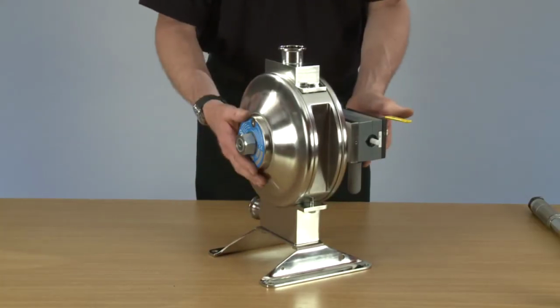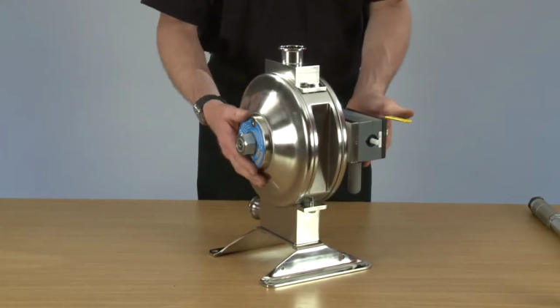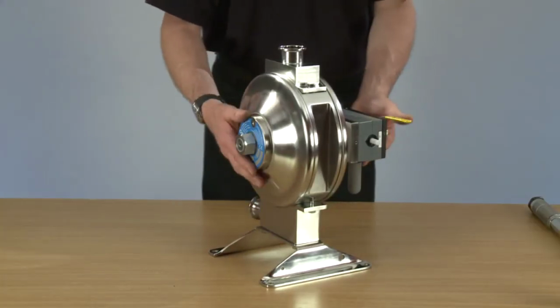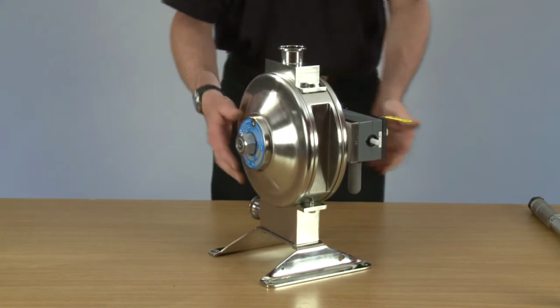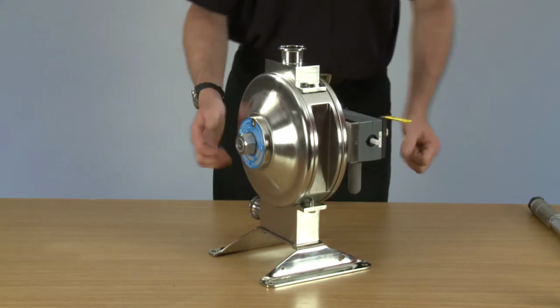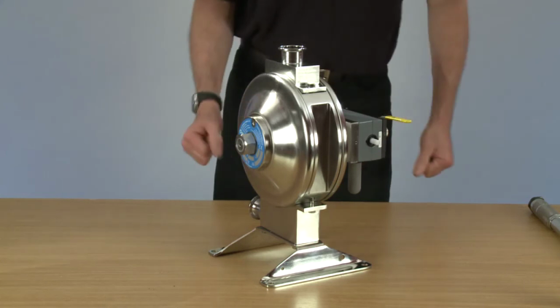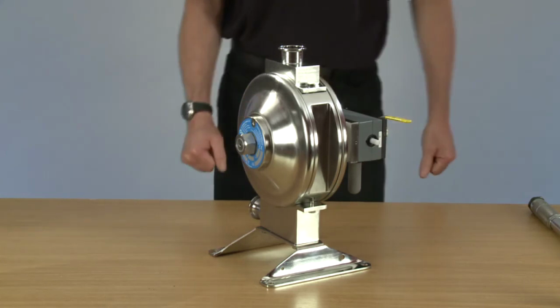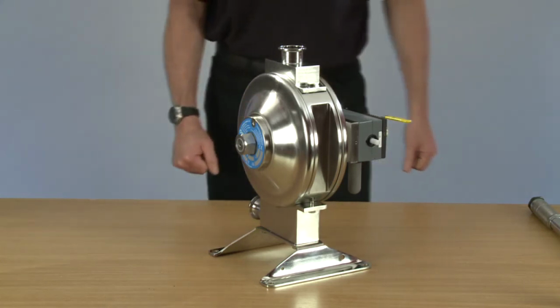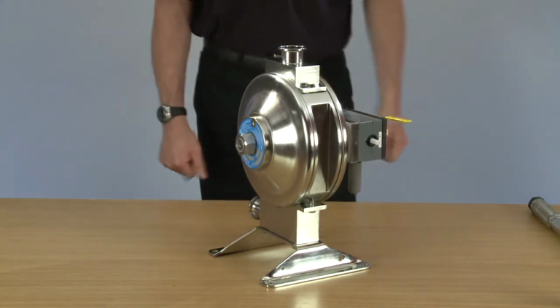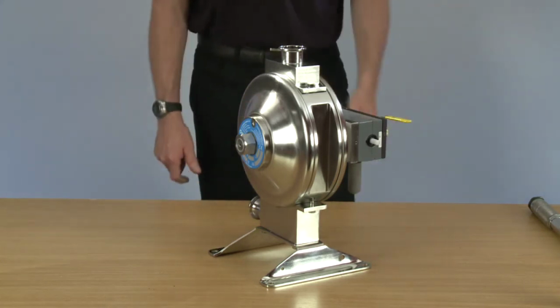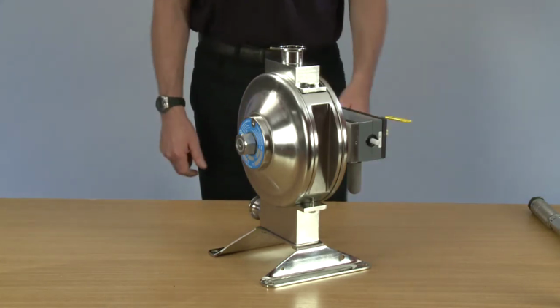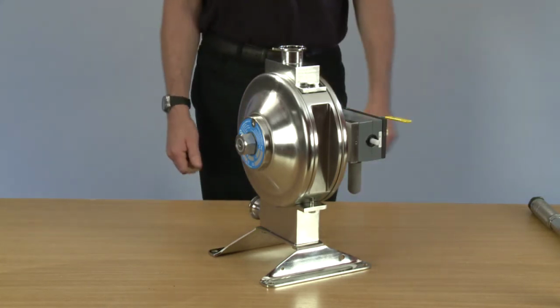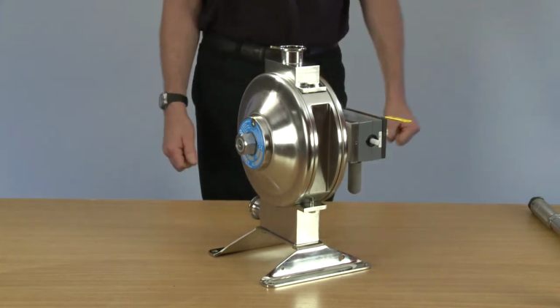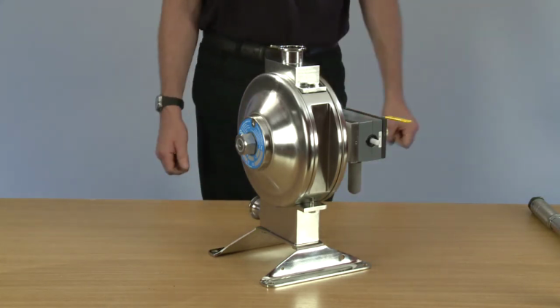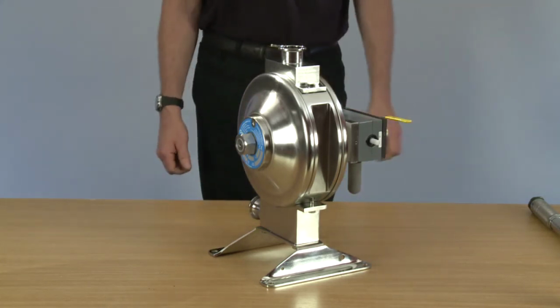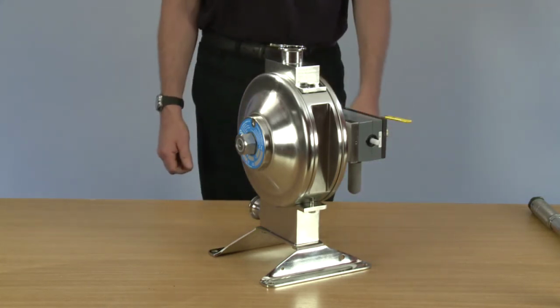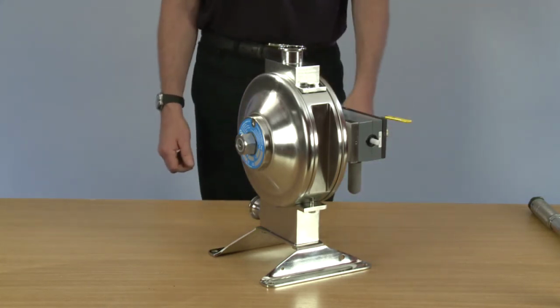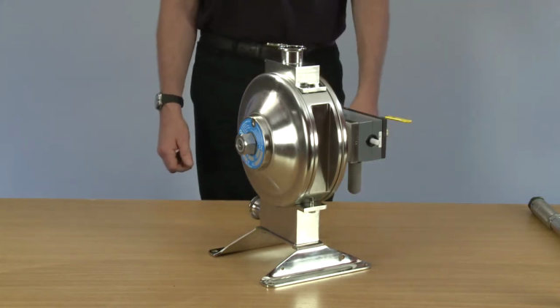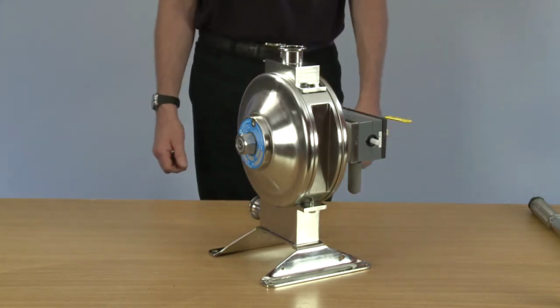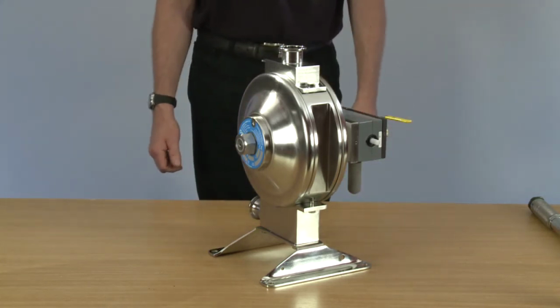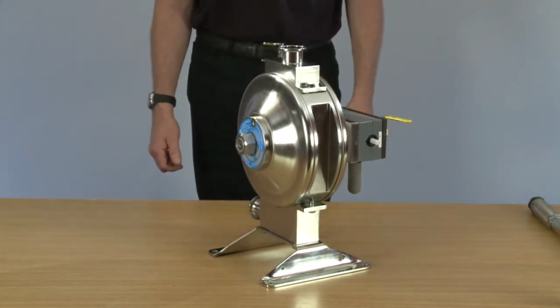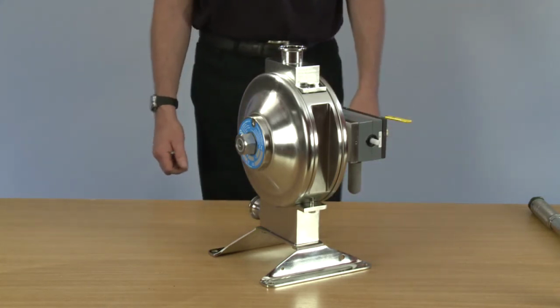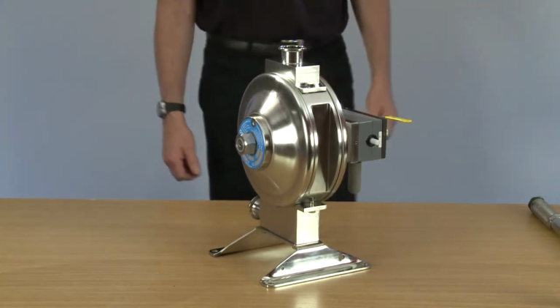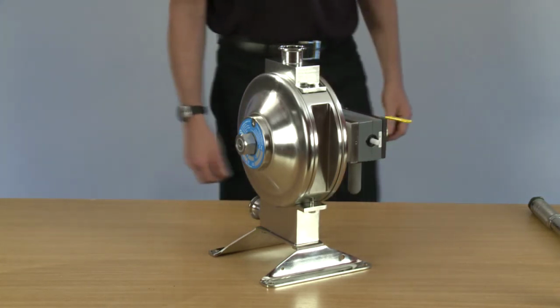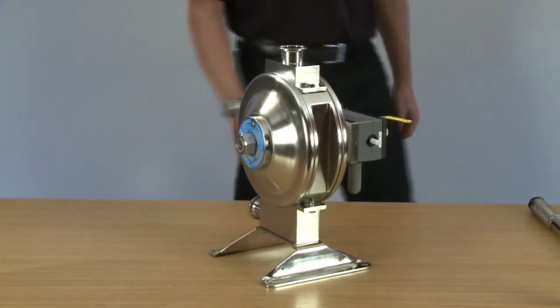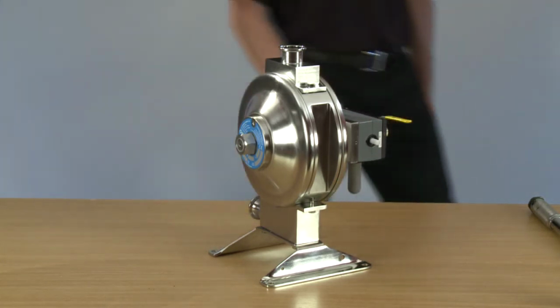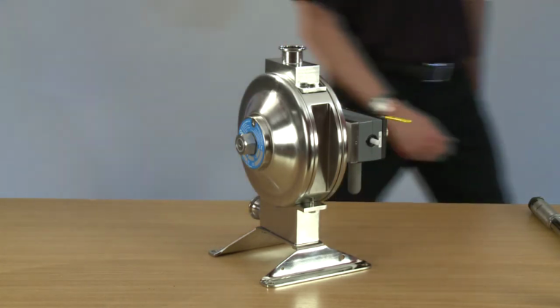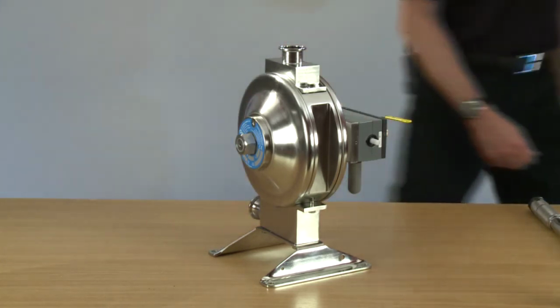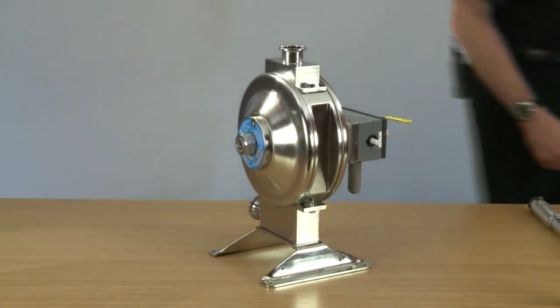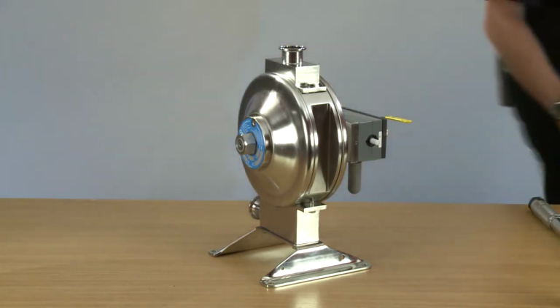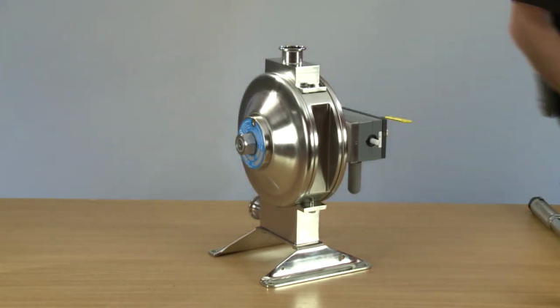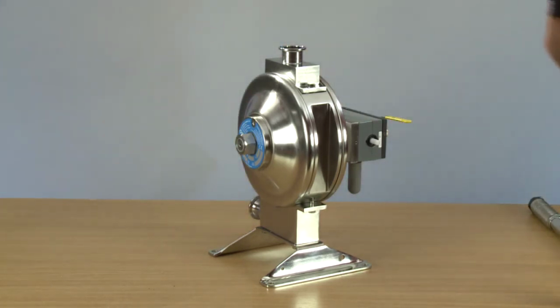Then we have a complete service on a Flowtronic one nut pump. Thank you.